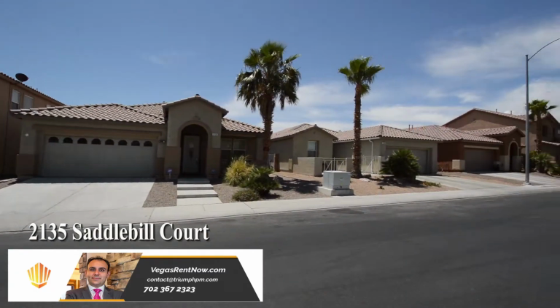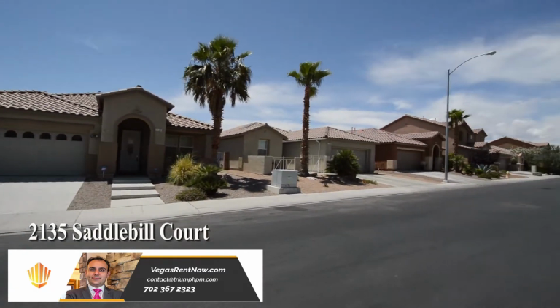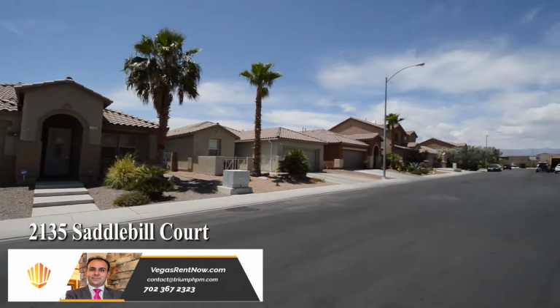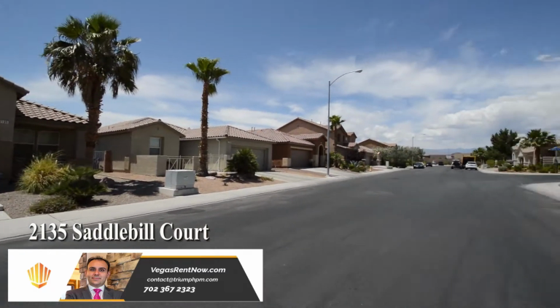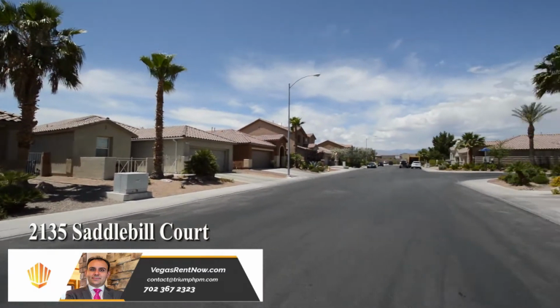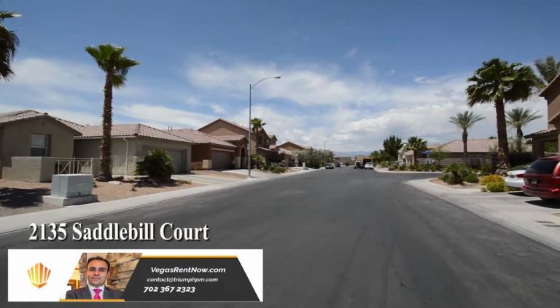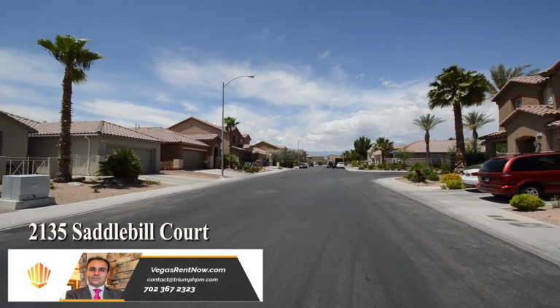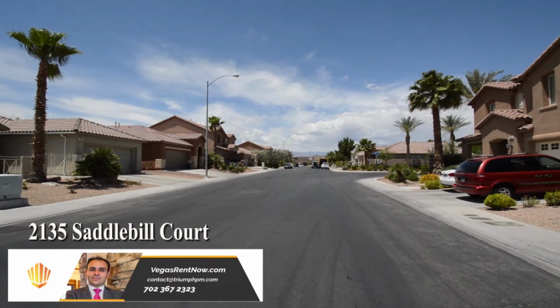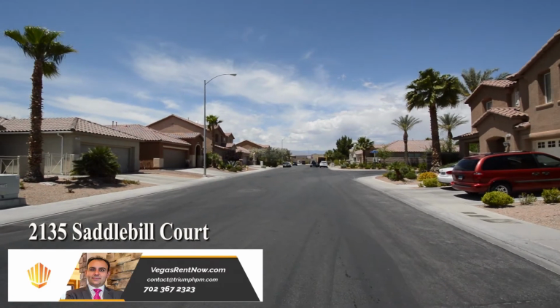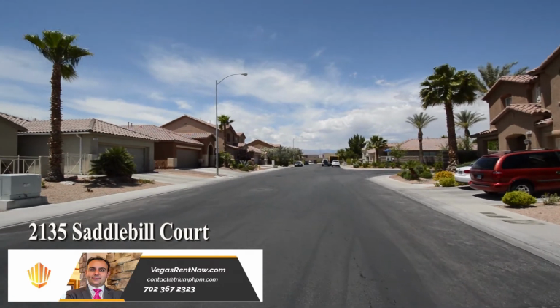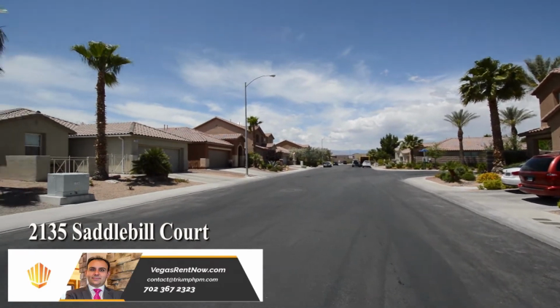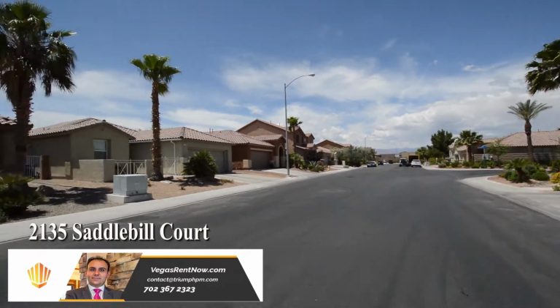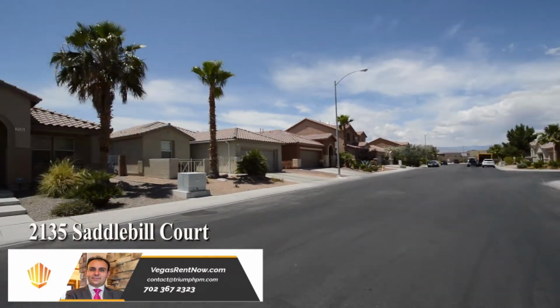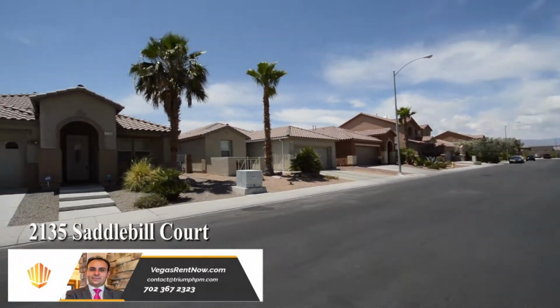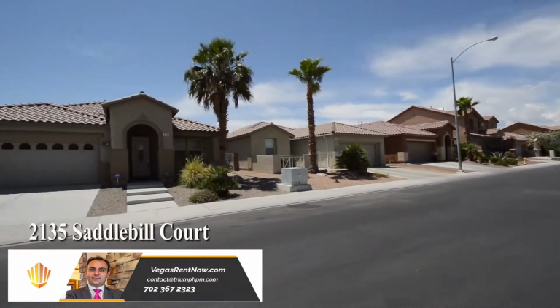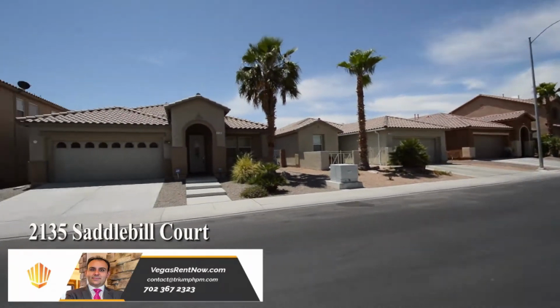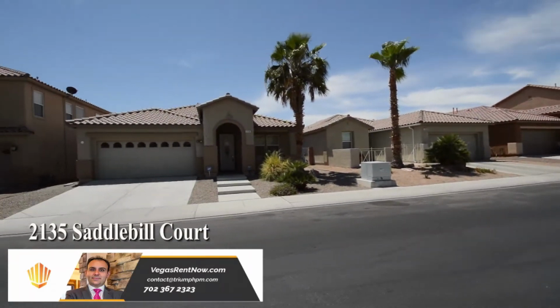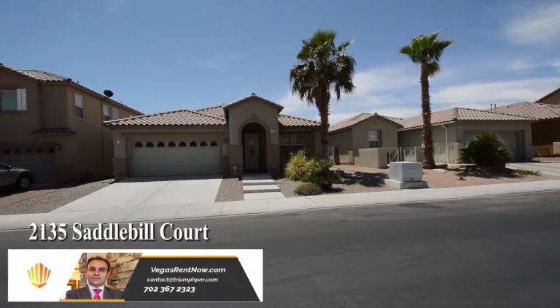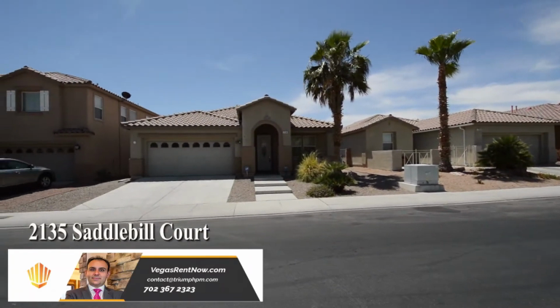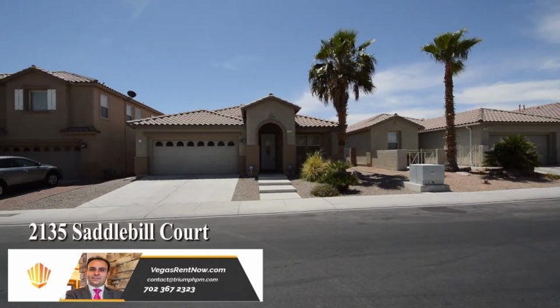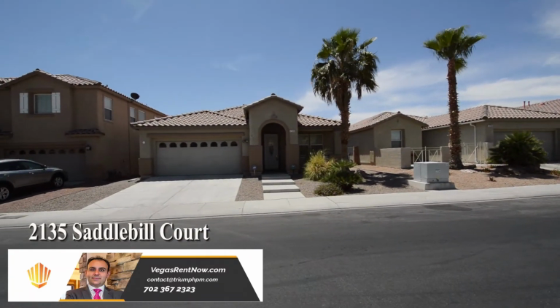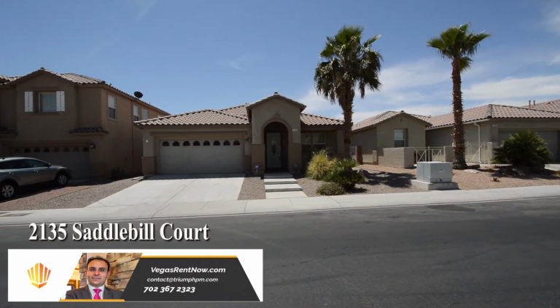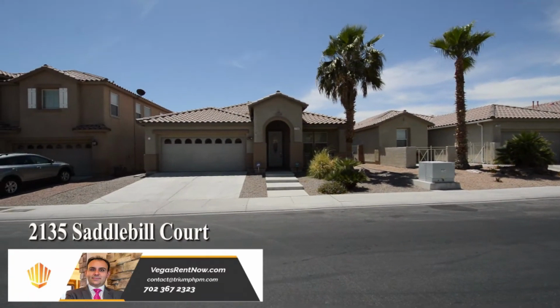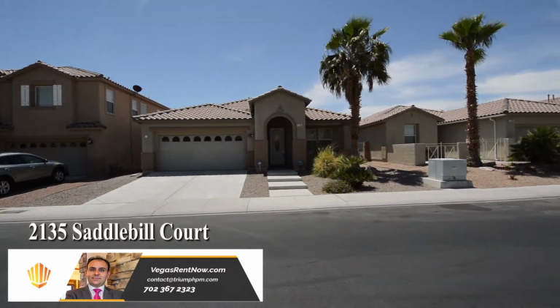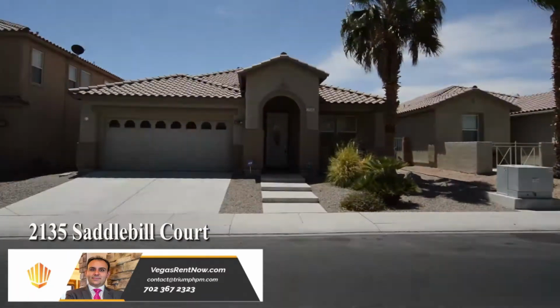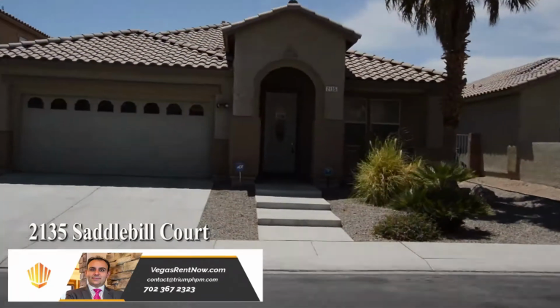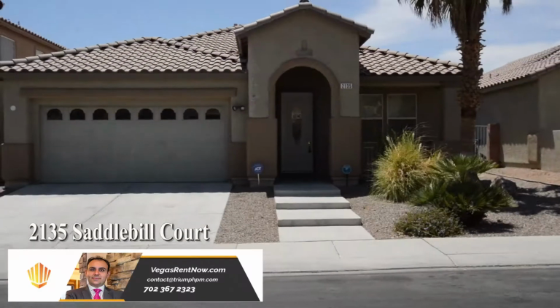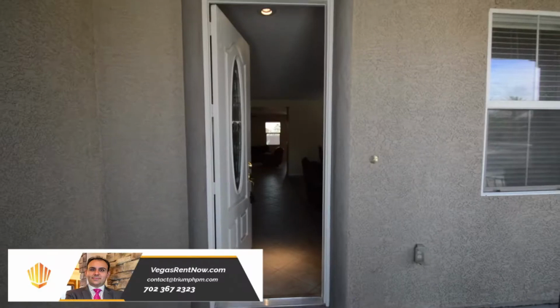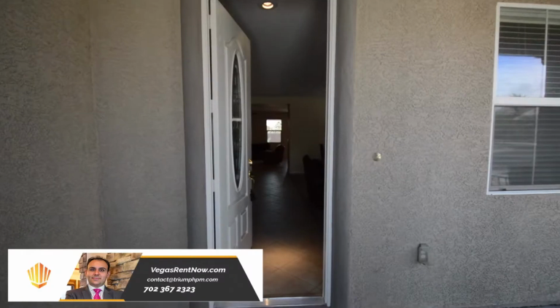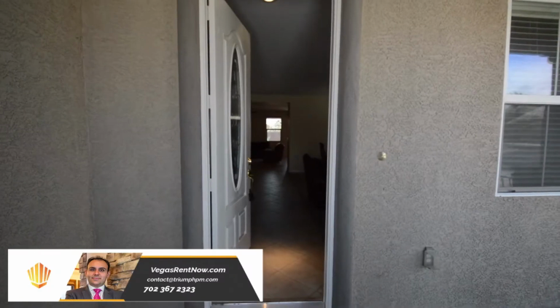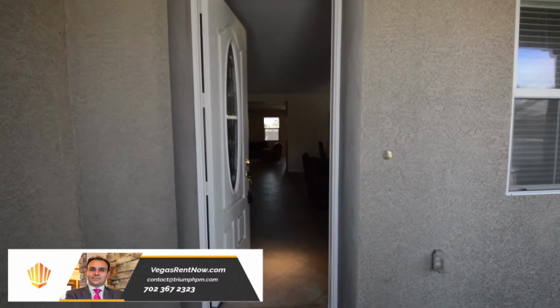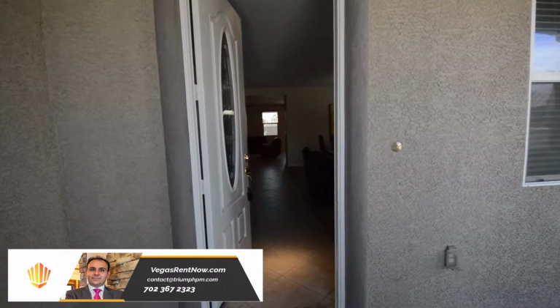The home features three bedrooms, two bathrooms, formal living and dining area, family room, open kitchen, and an attached two-car garage.